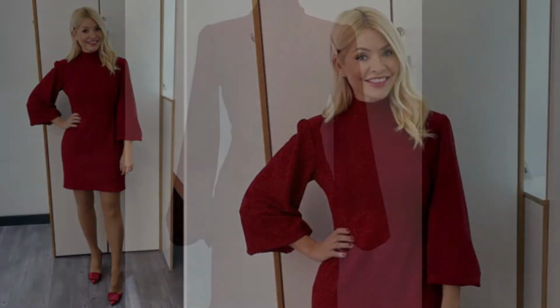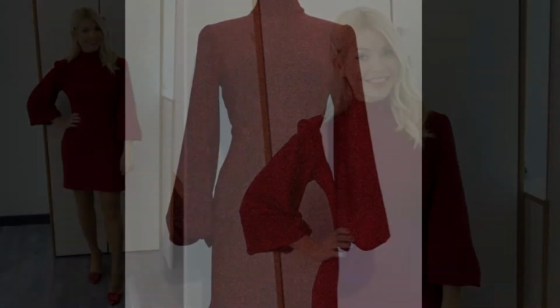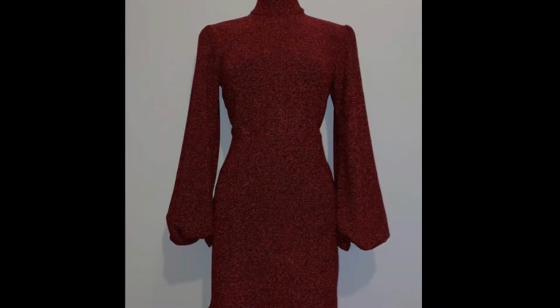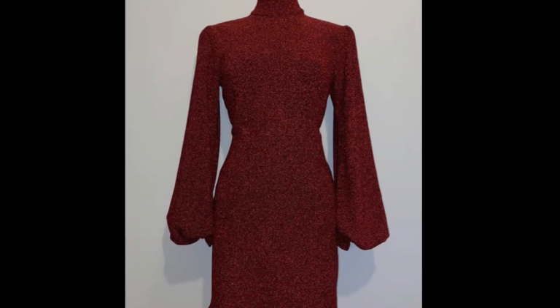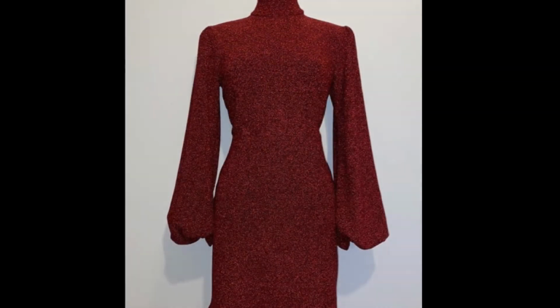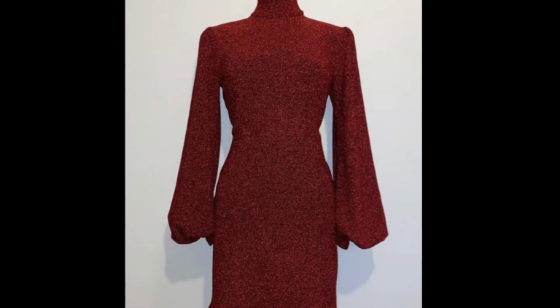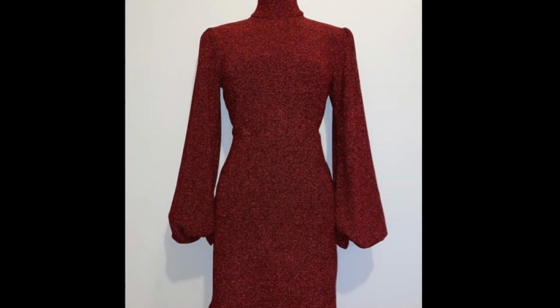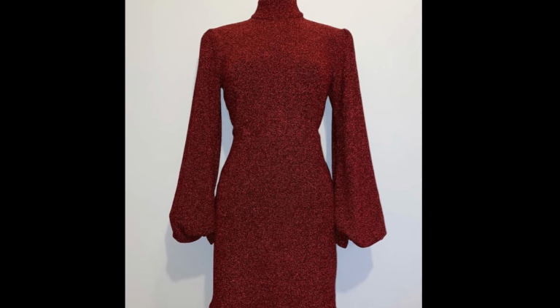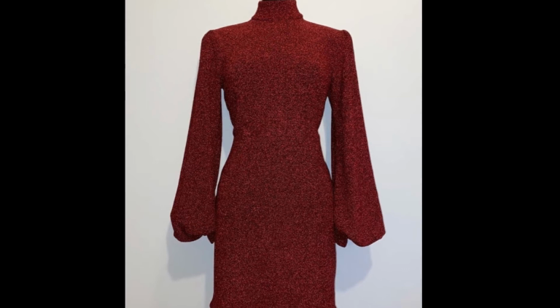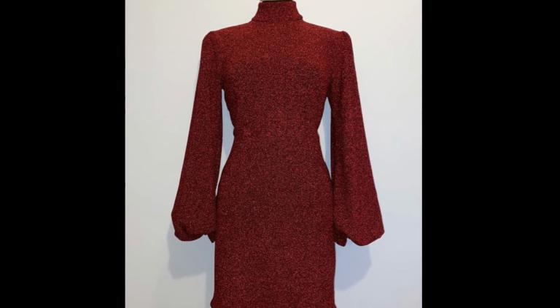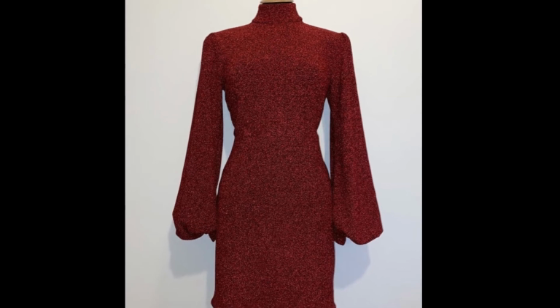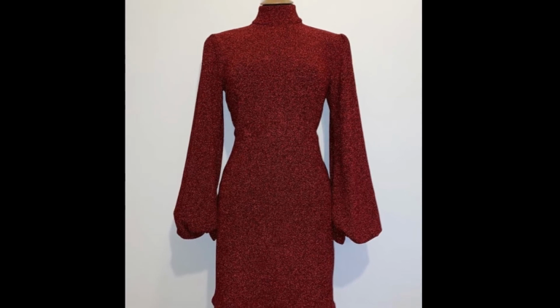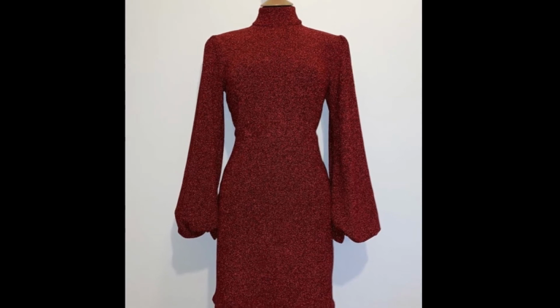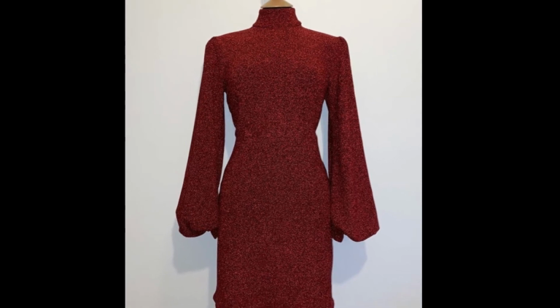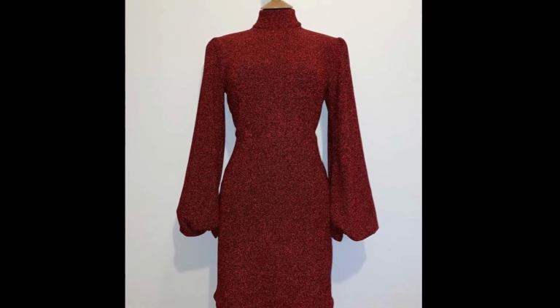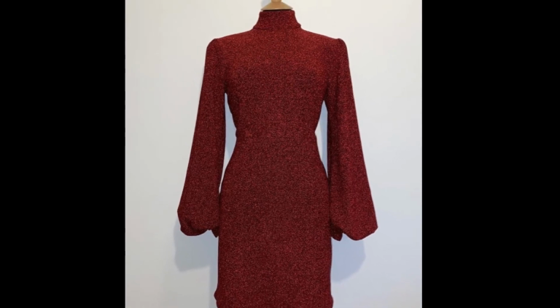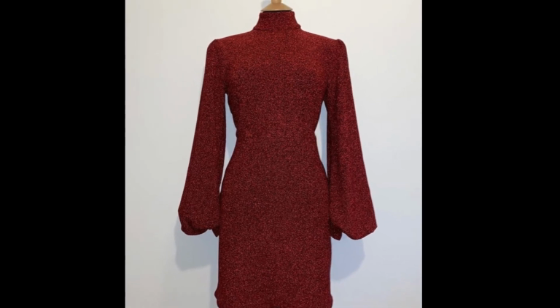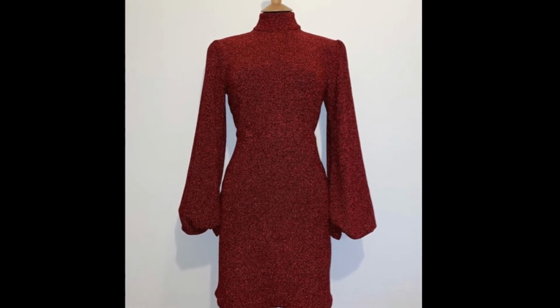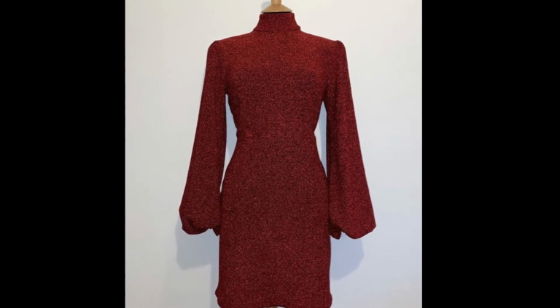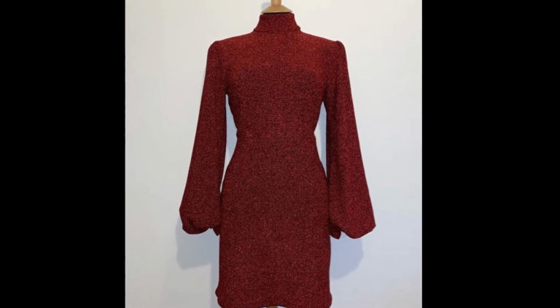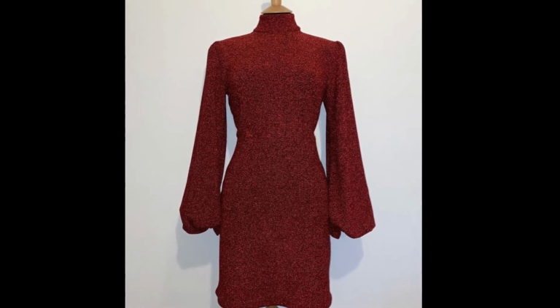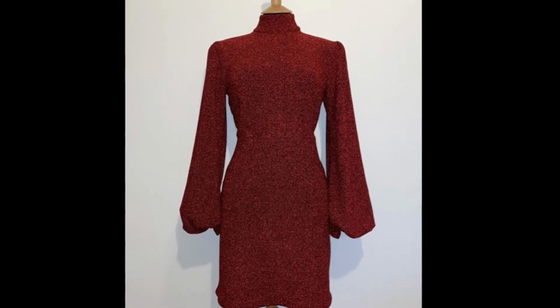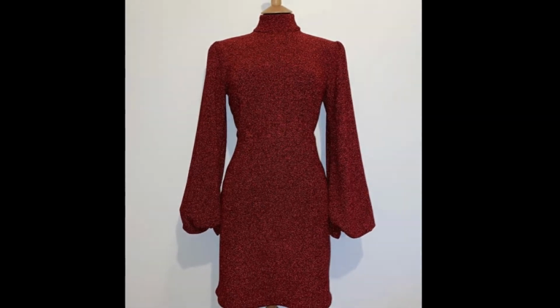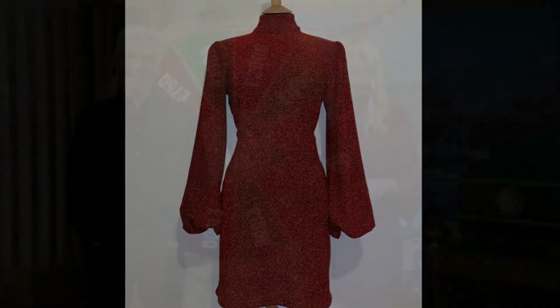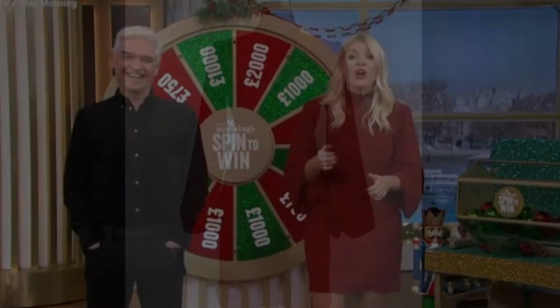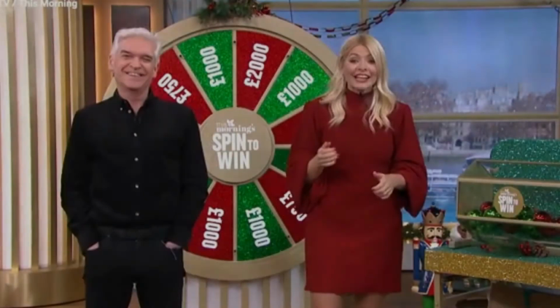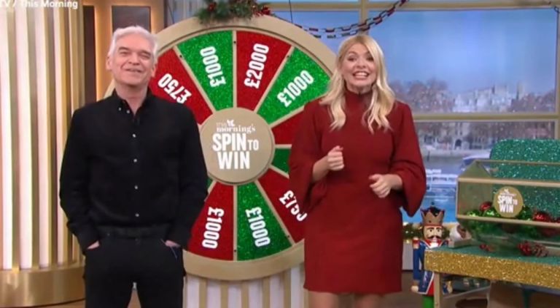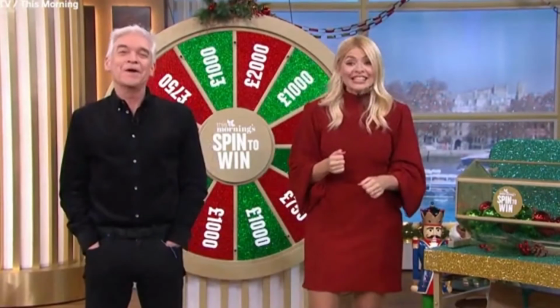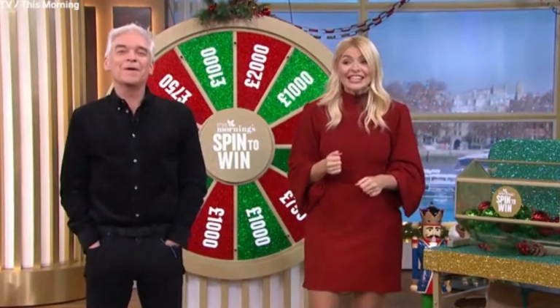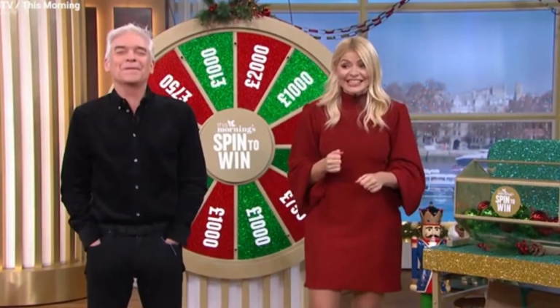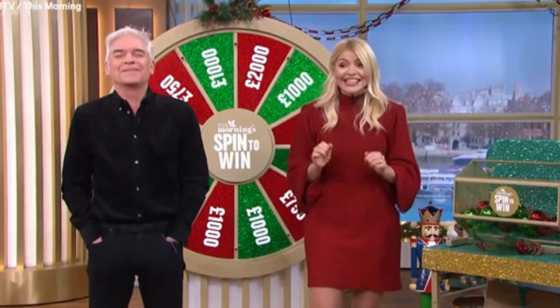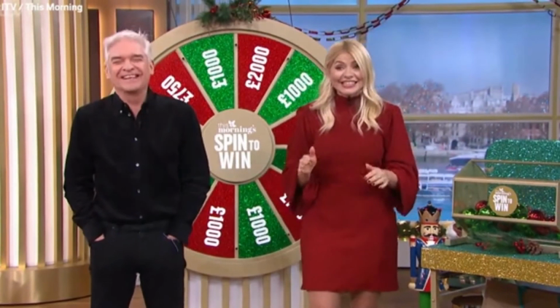Holly has paired the dress with some red heels from L.K. Bennett, which are on sale at £249.